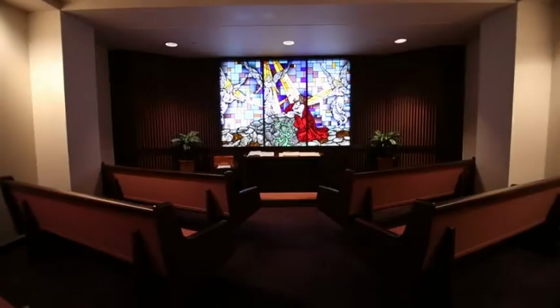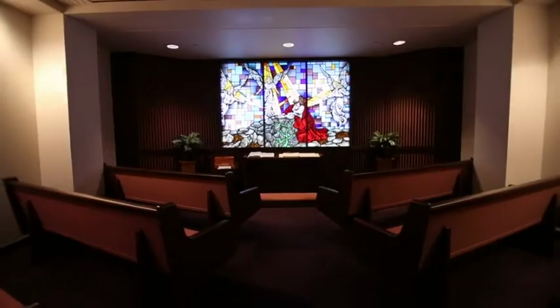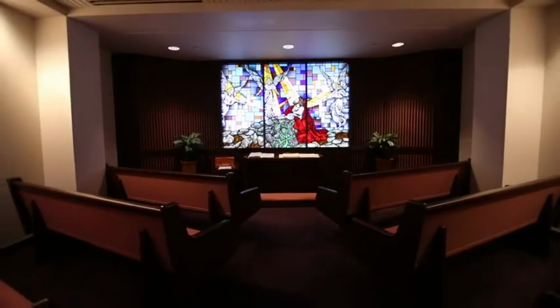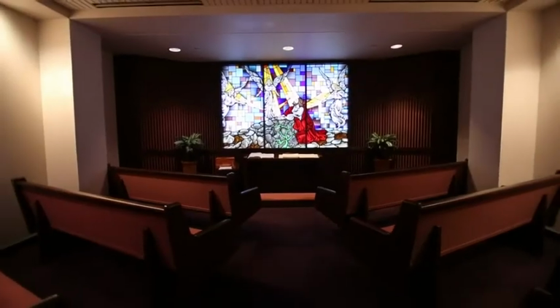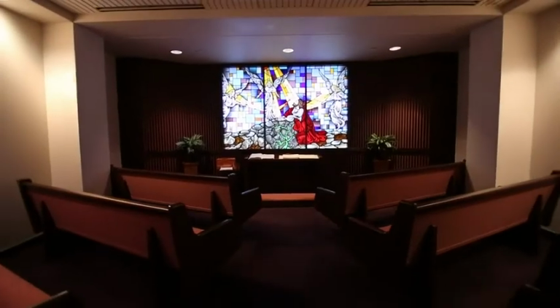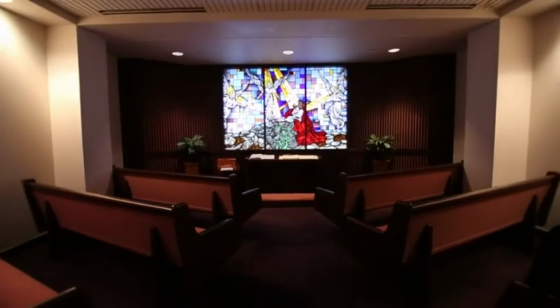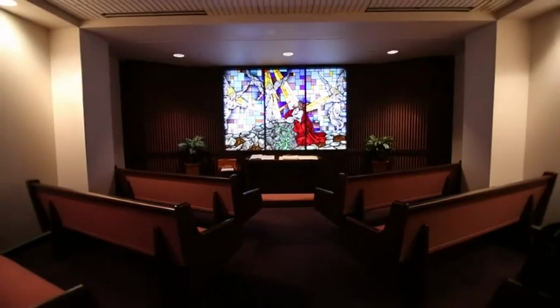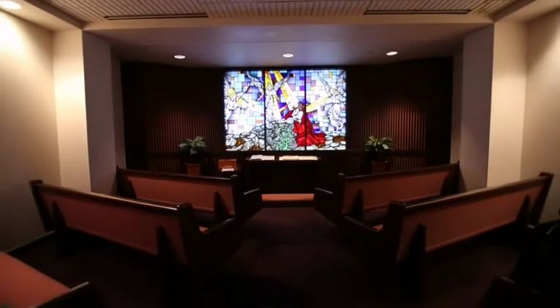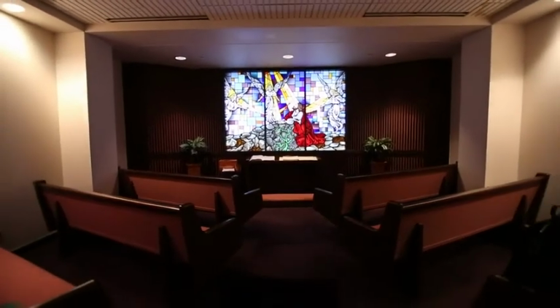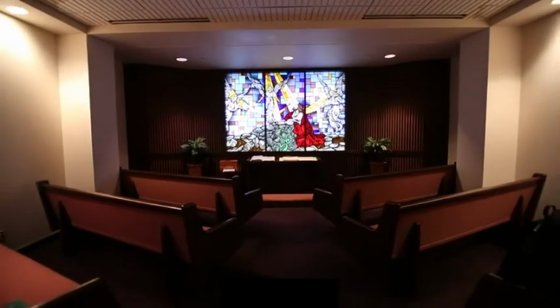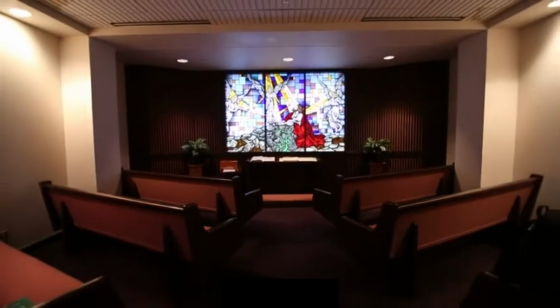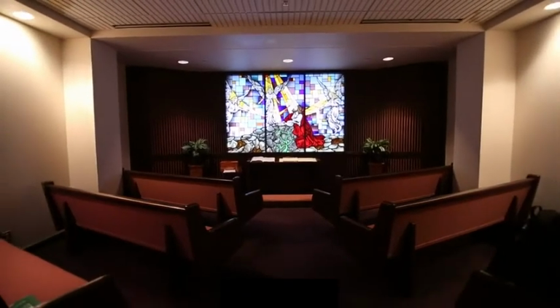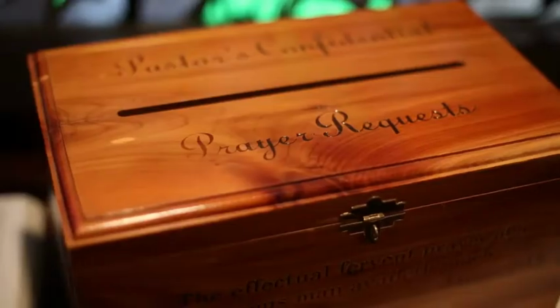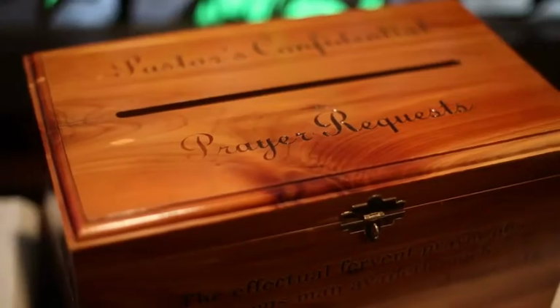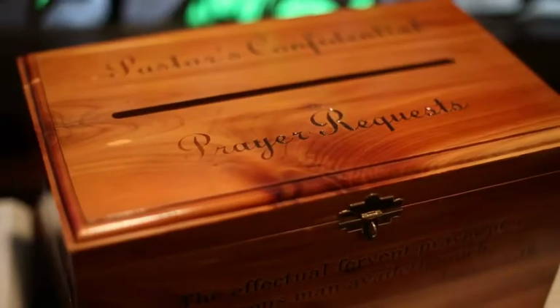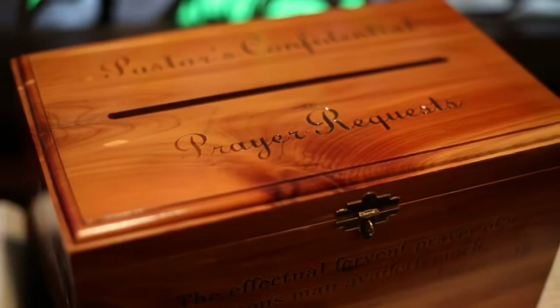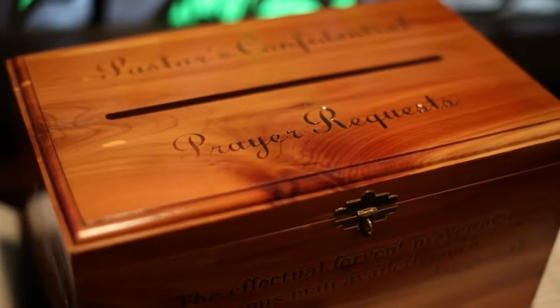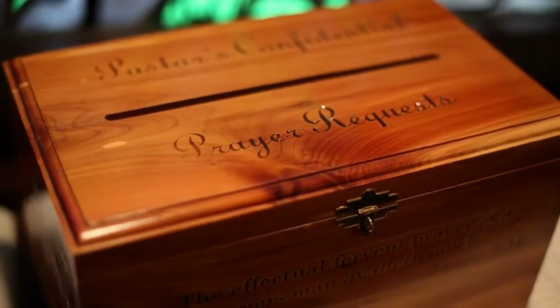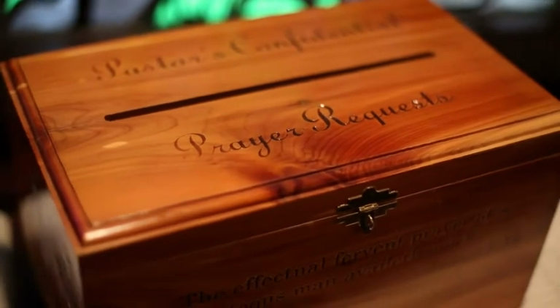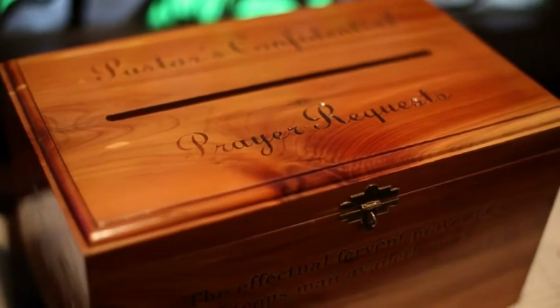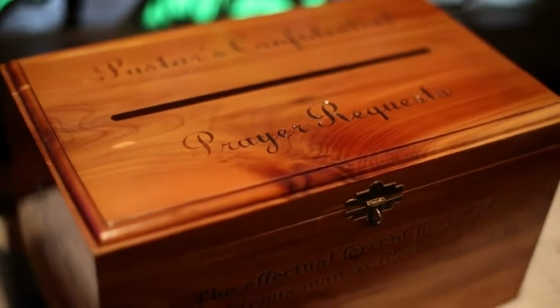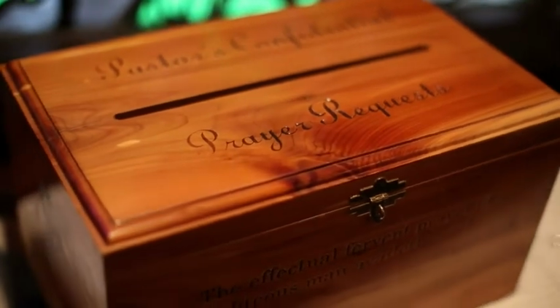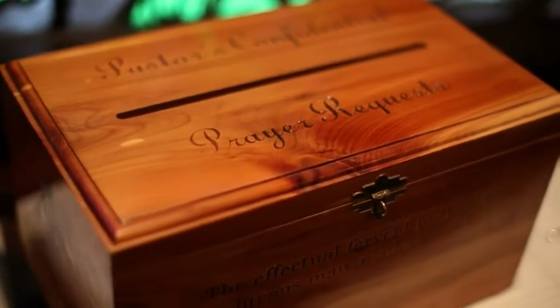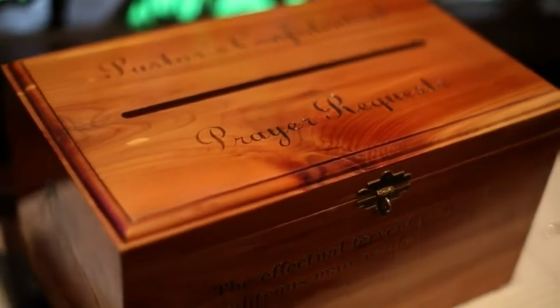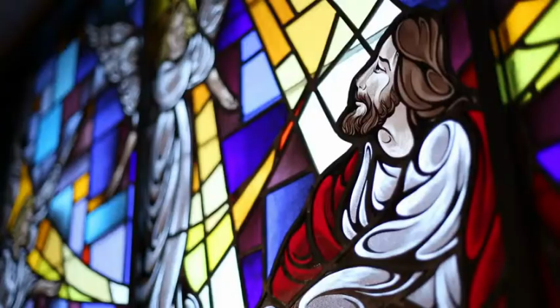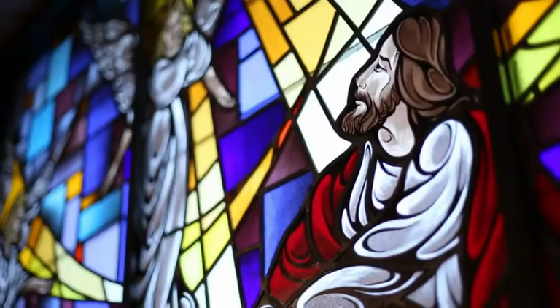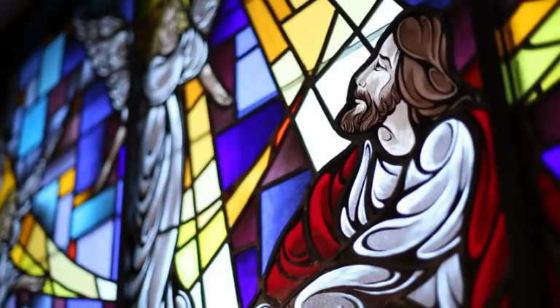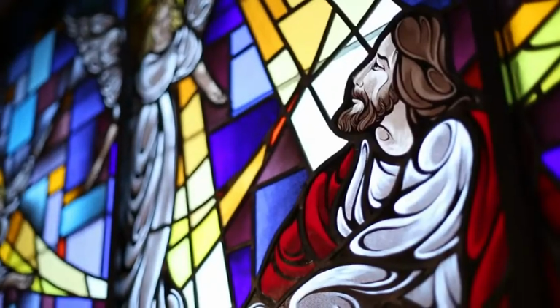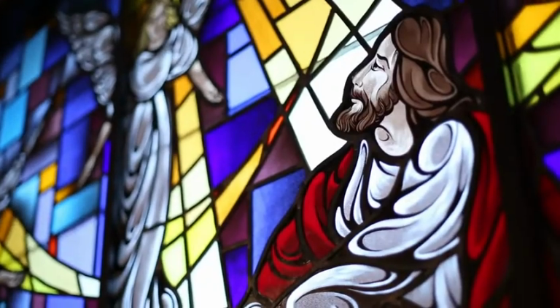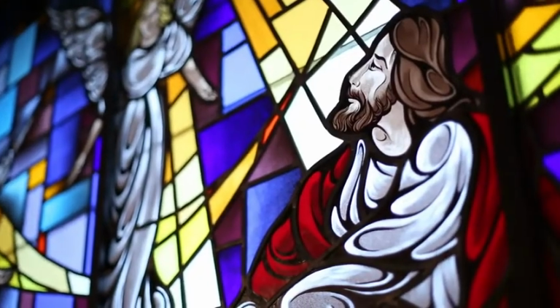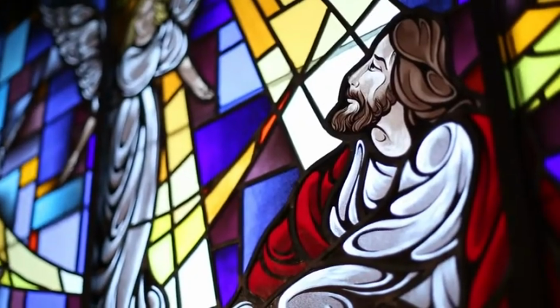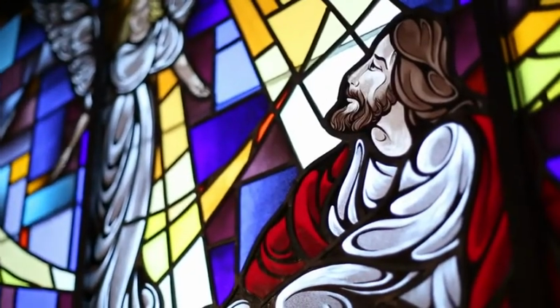At noon each day, employees gather here in this chapel to pray for each prayer request they receive.